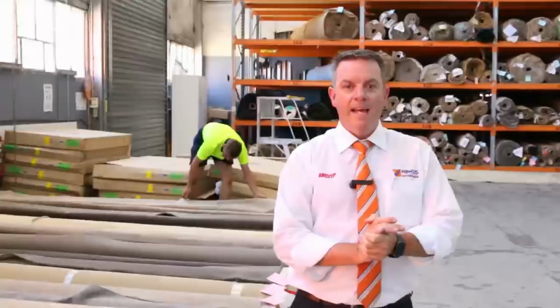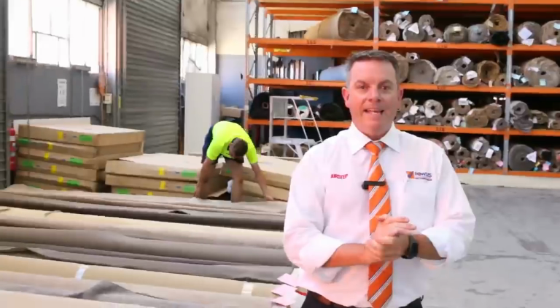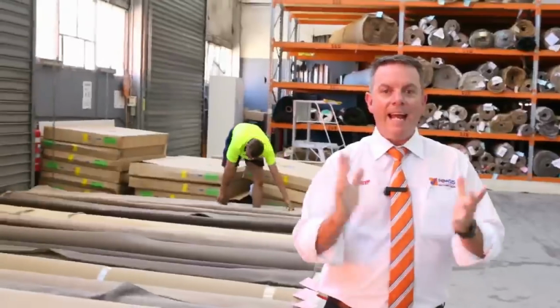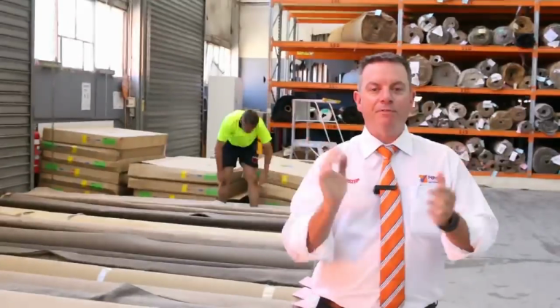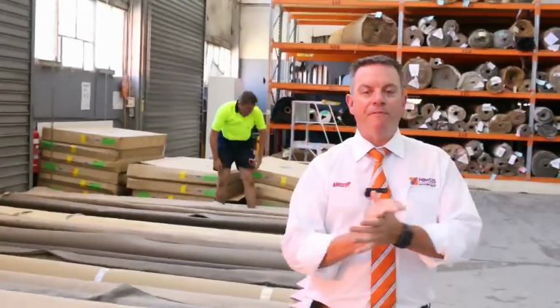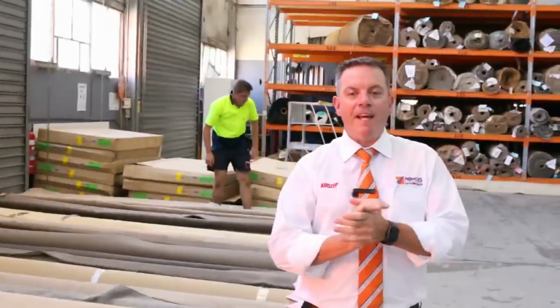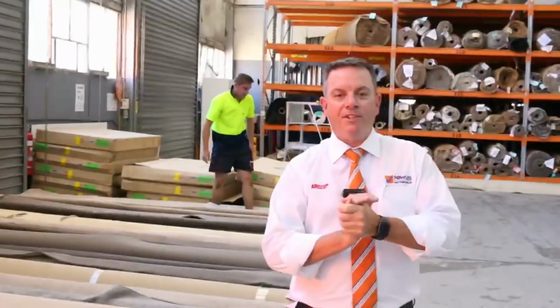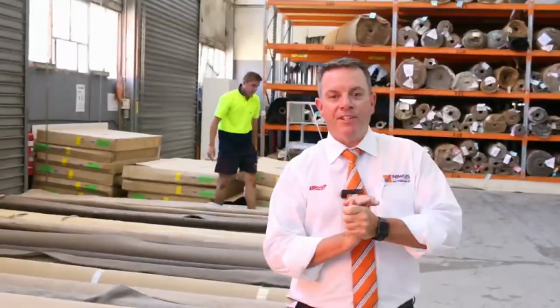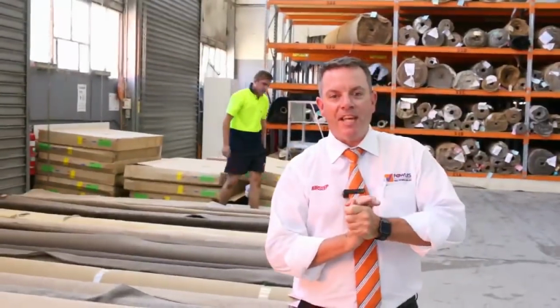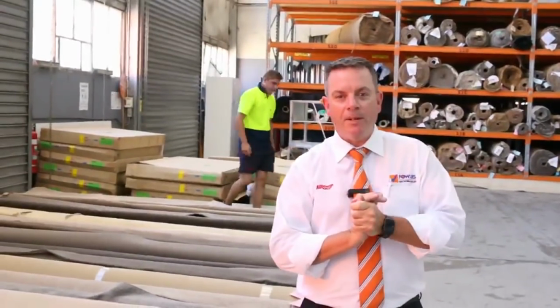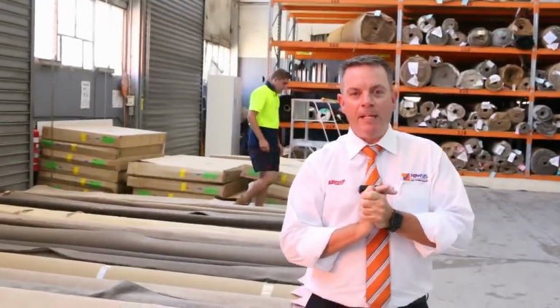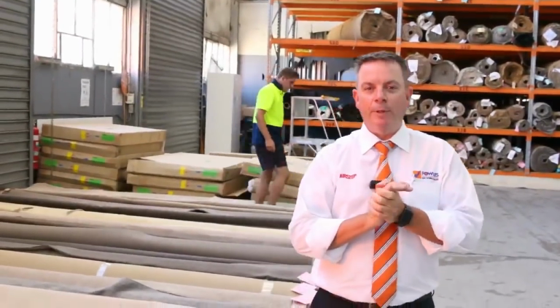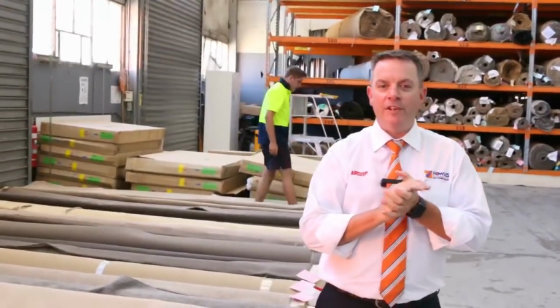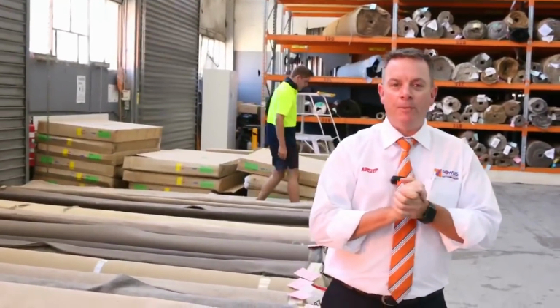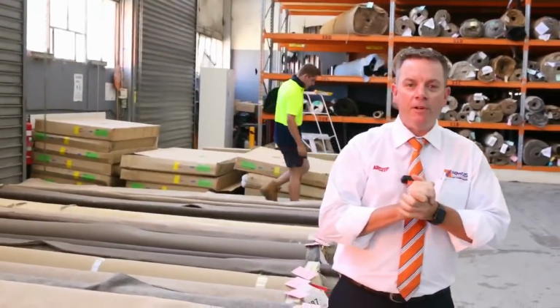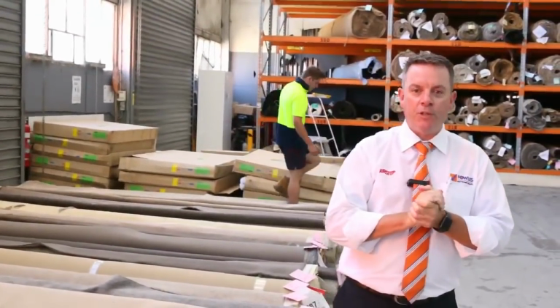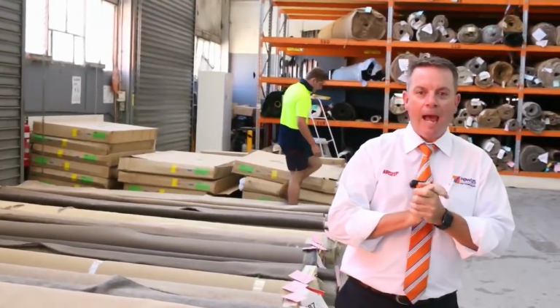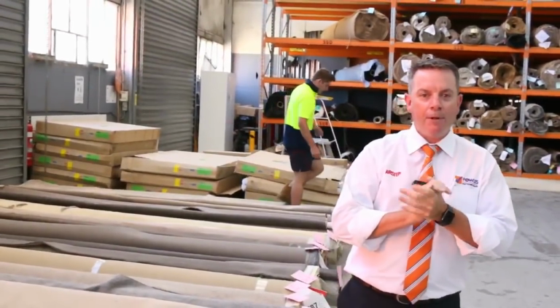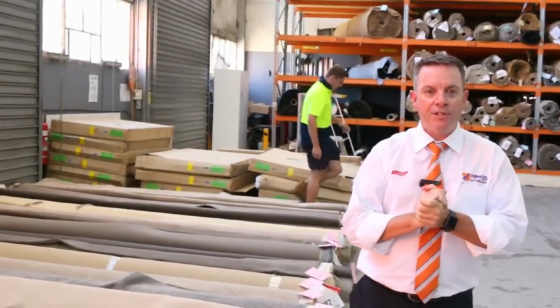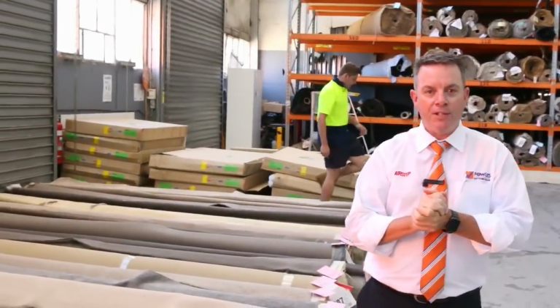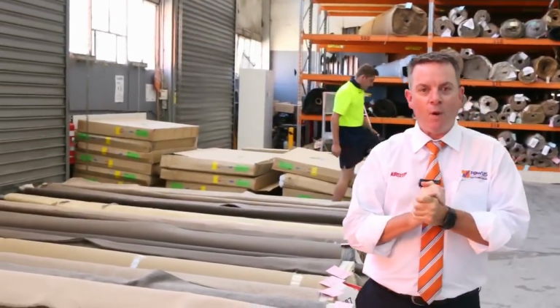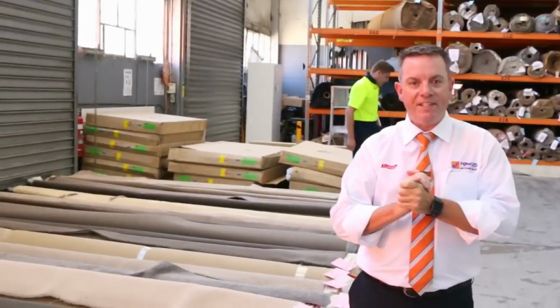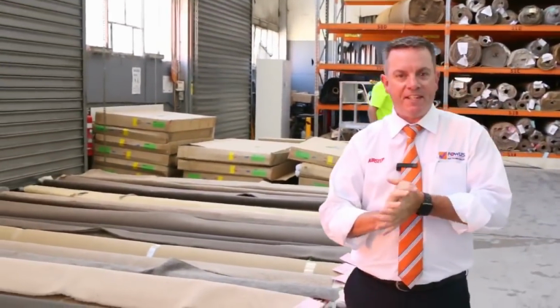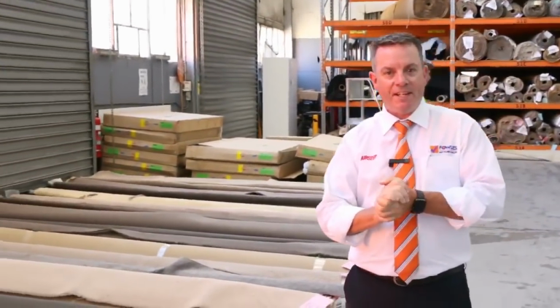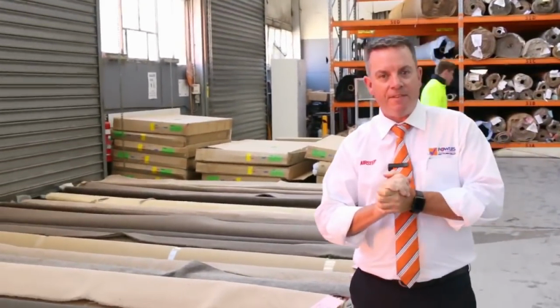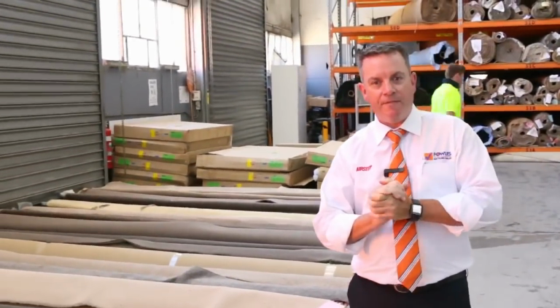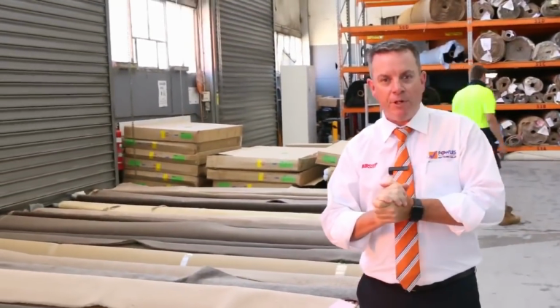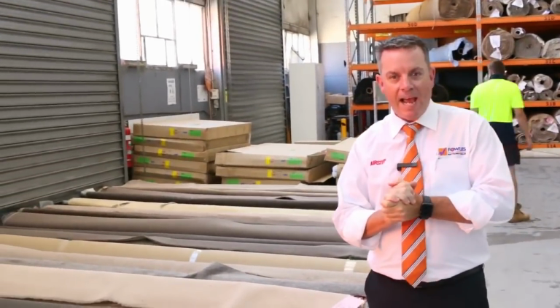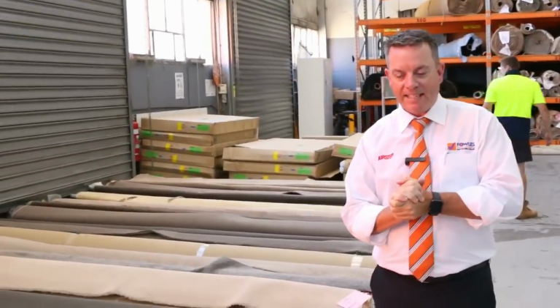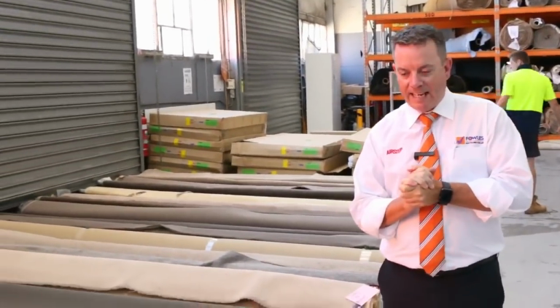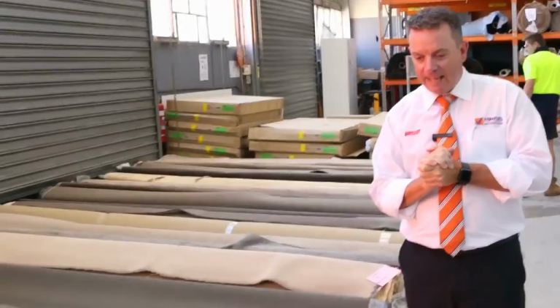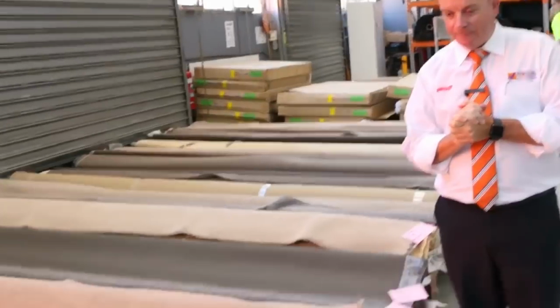G'day, I'm John from Fowls Auction Sales. I'm here to preview tomorrow's carpet auction — that's Wednesday the 7th of February at 10am.